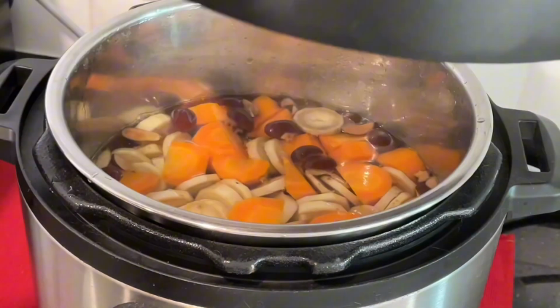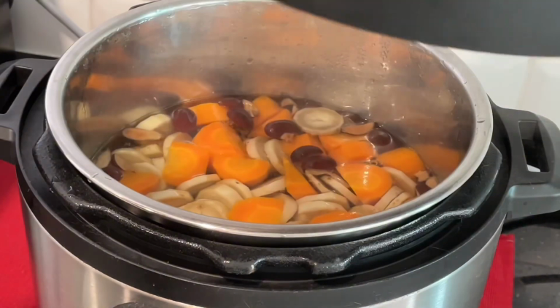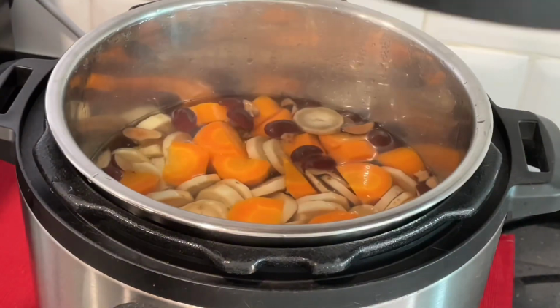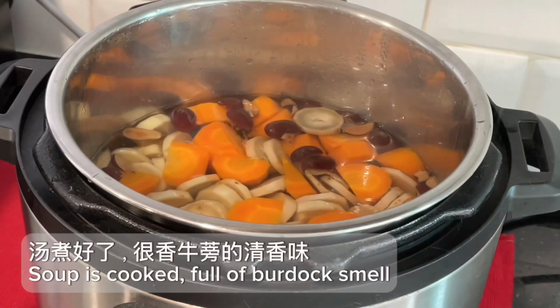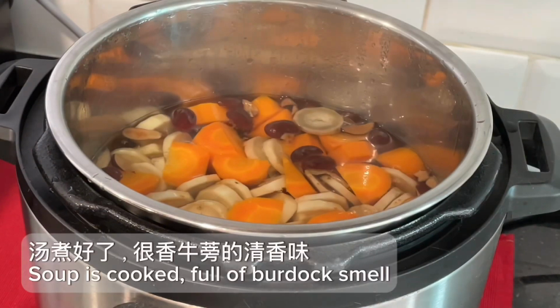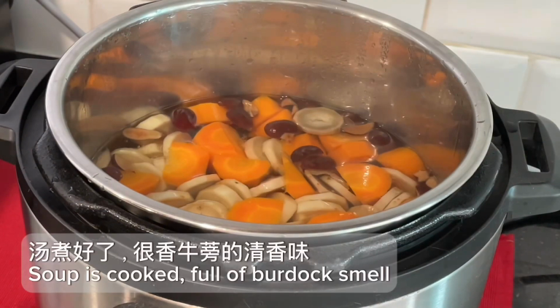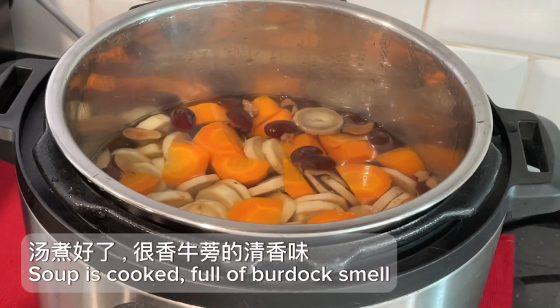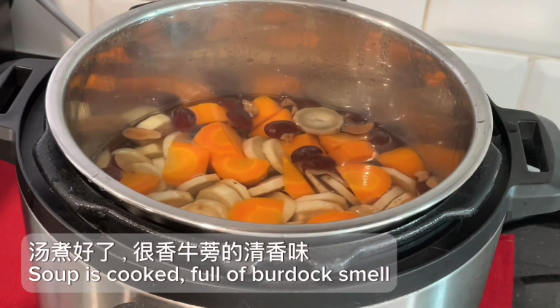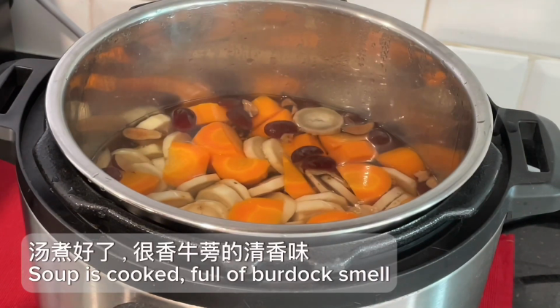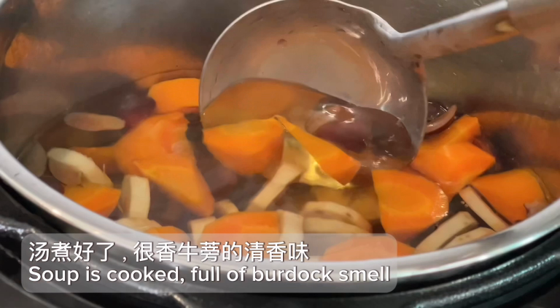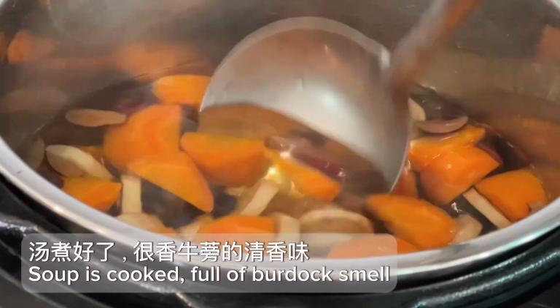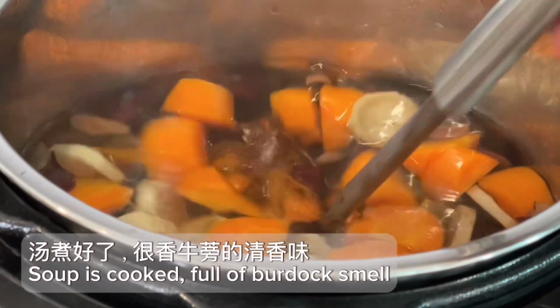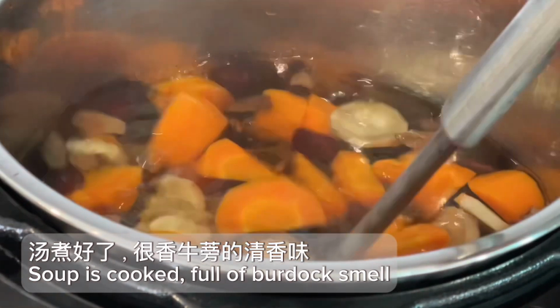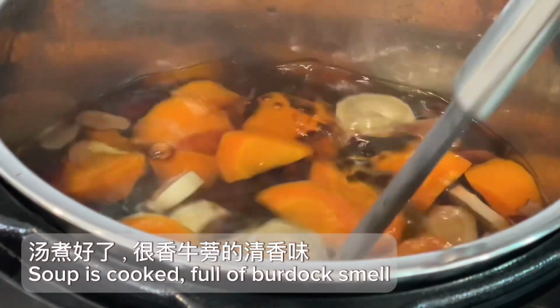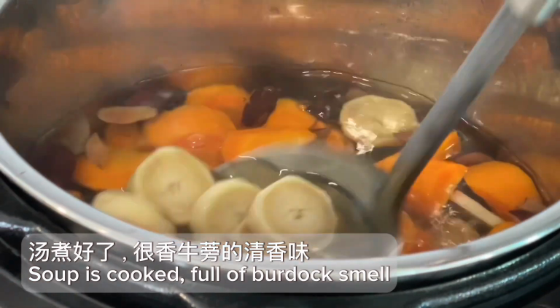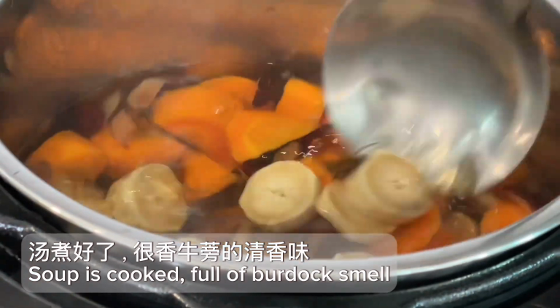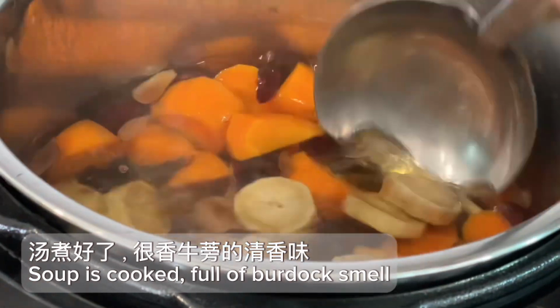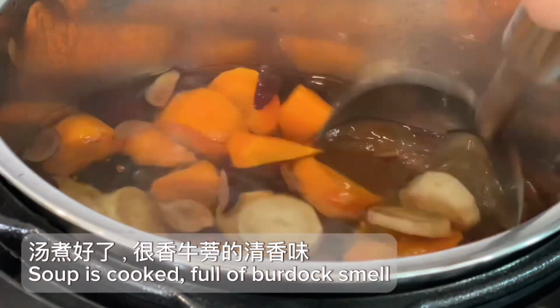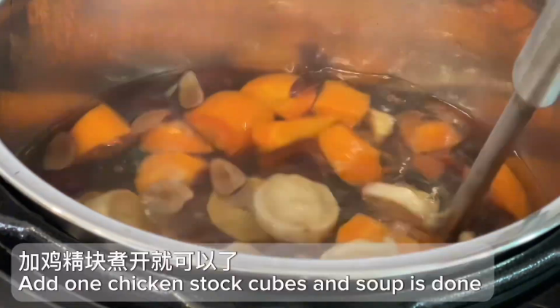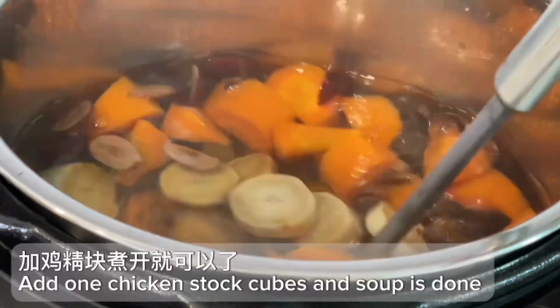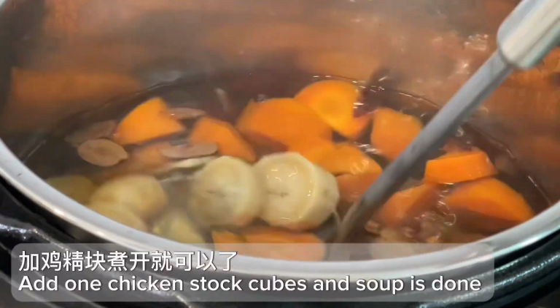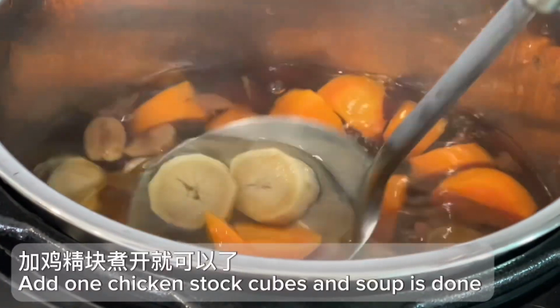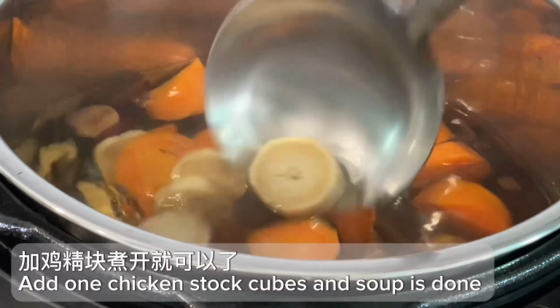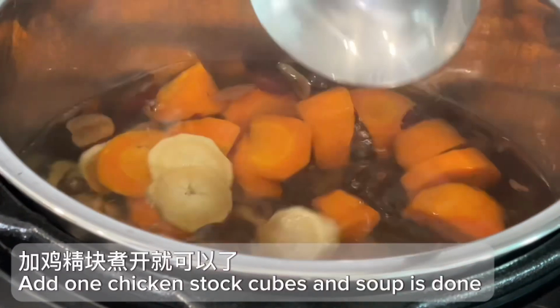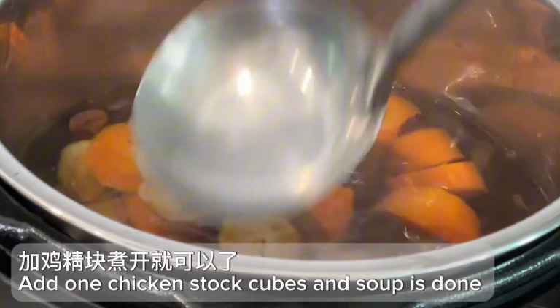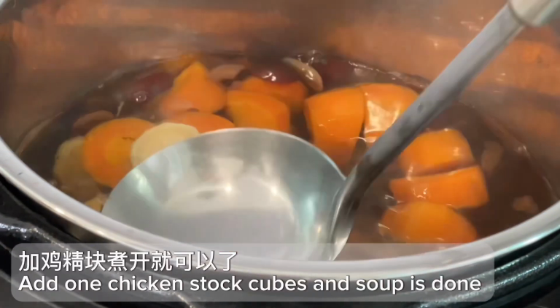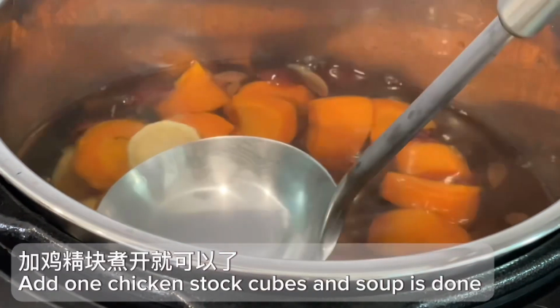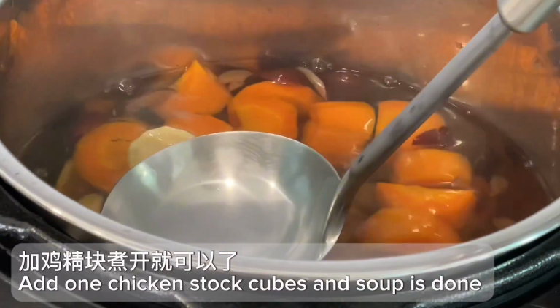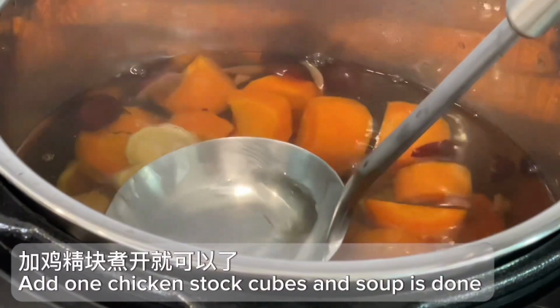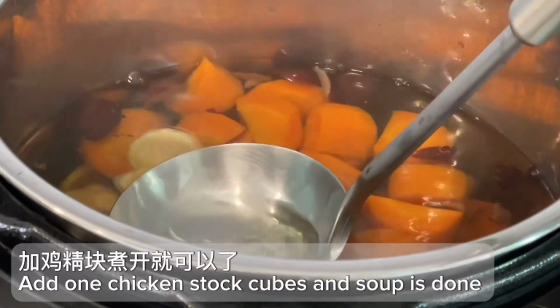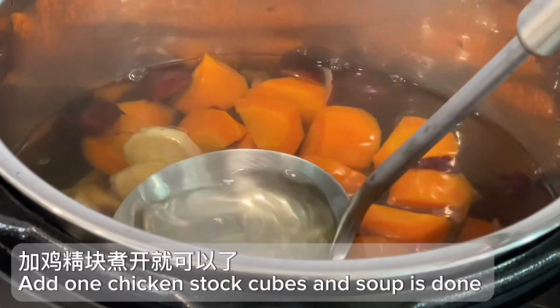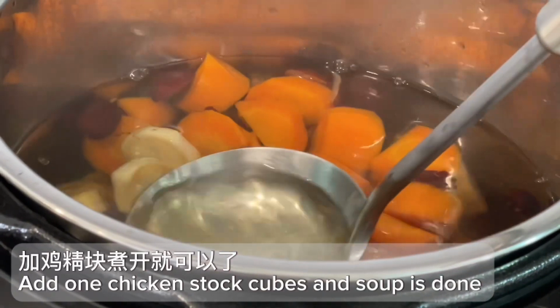The soup is cooked and full of burdock aroma. Add one chicken stock cube and the soup is done.